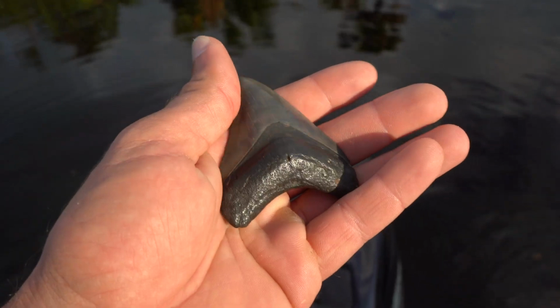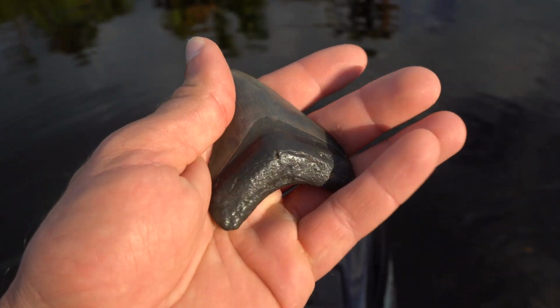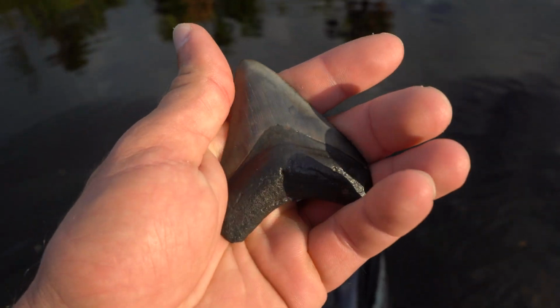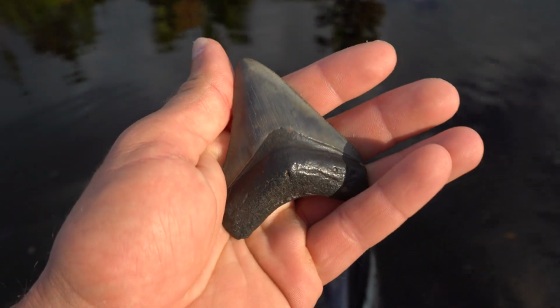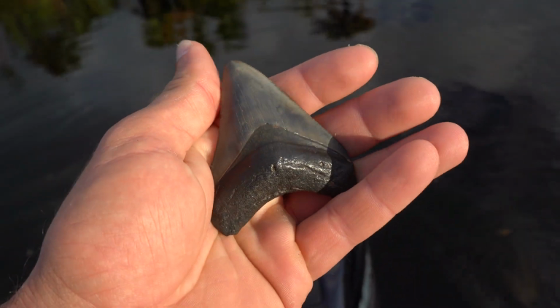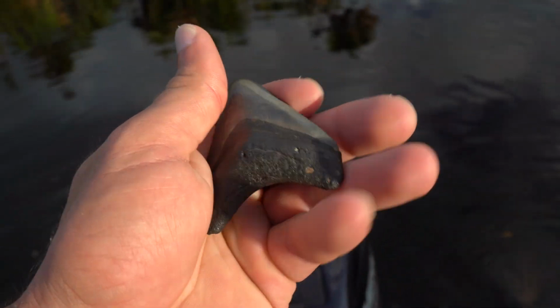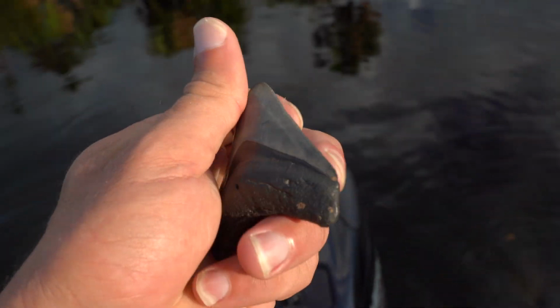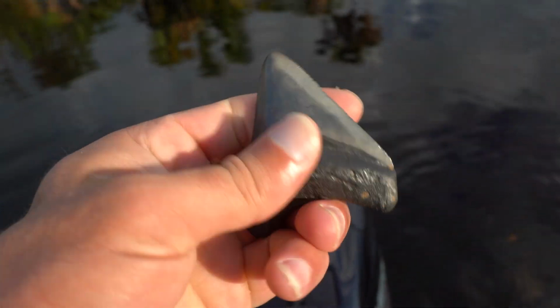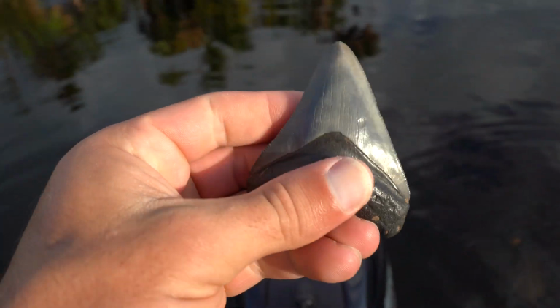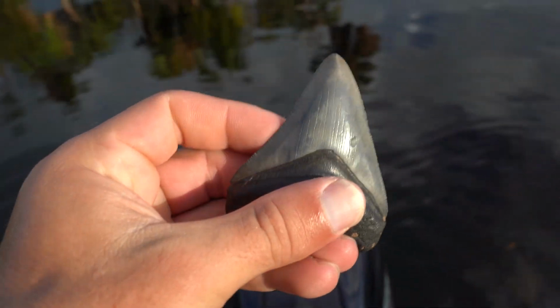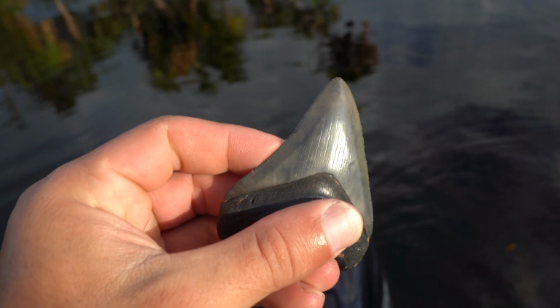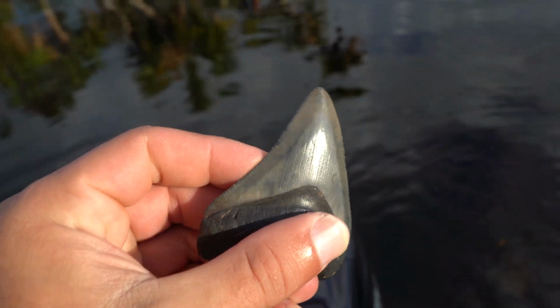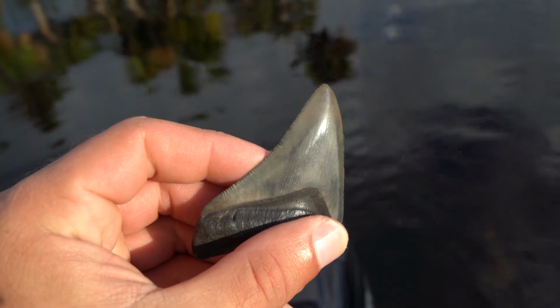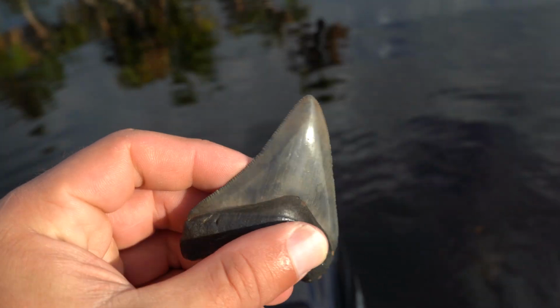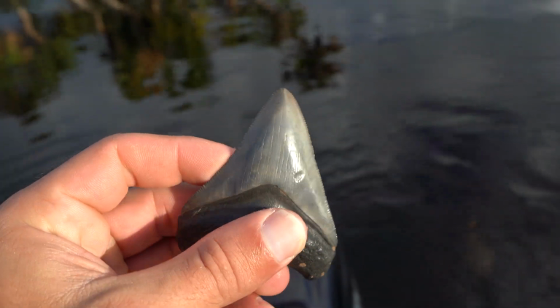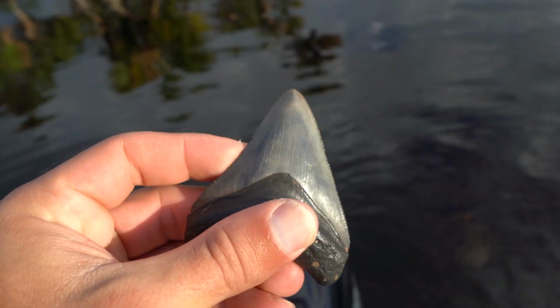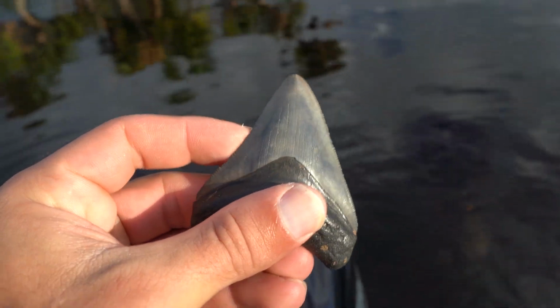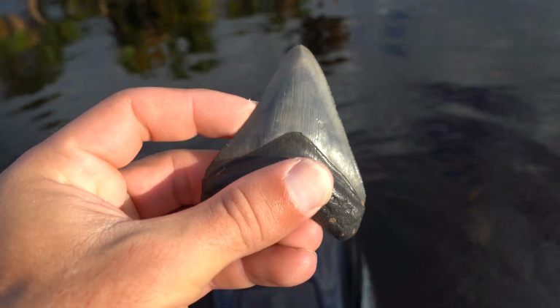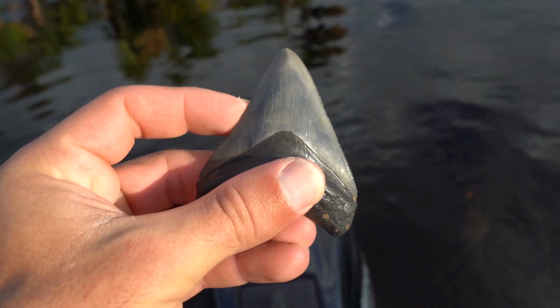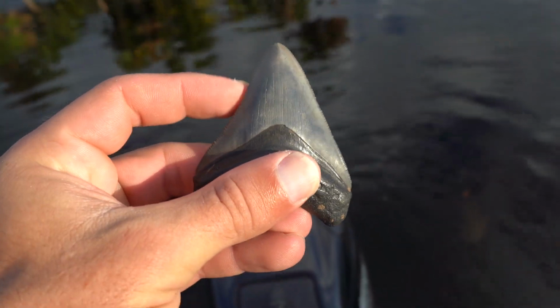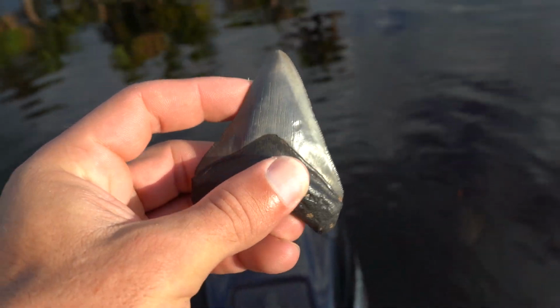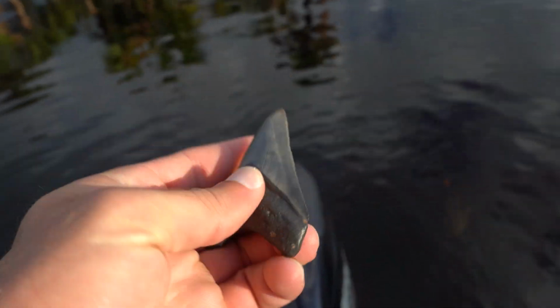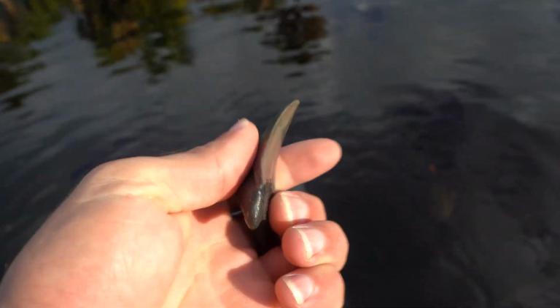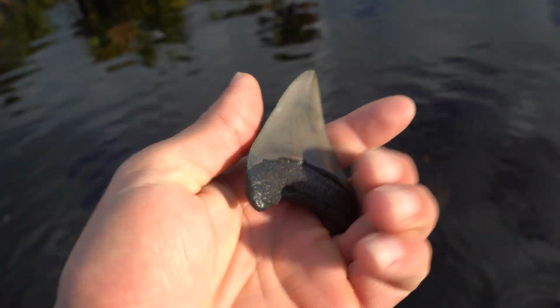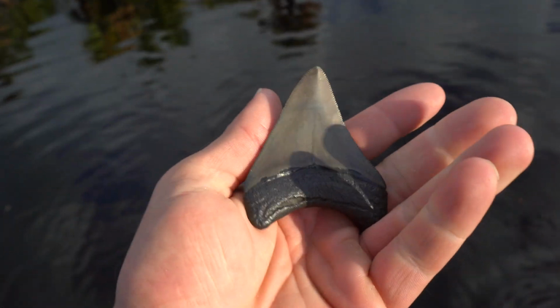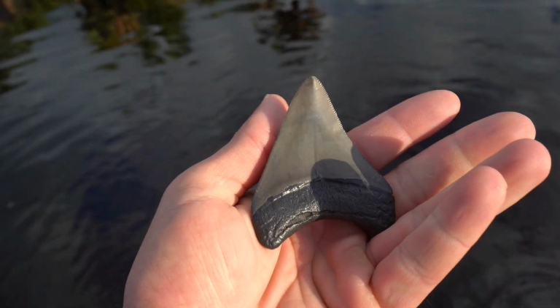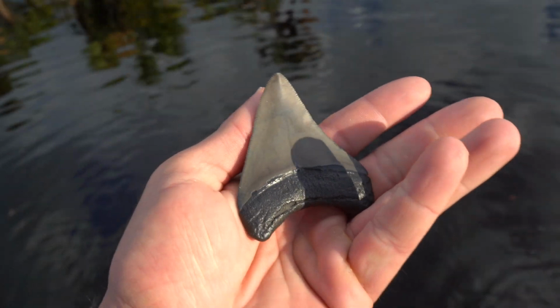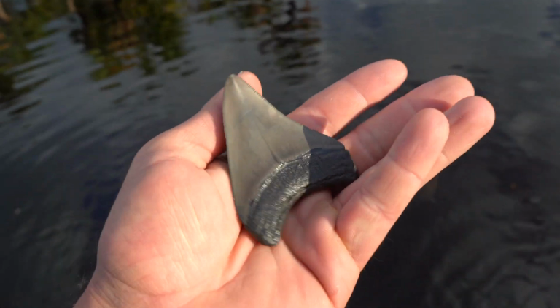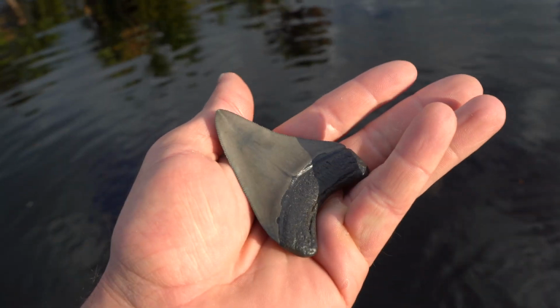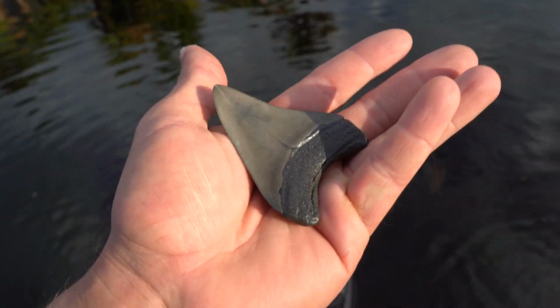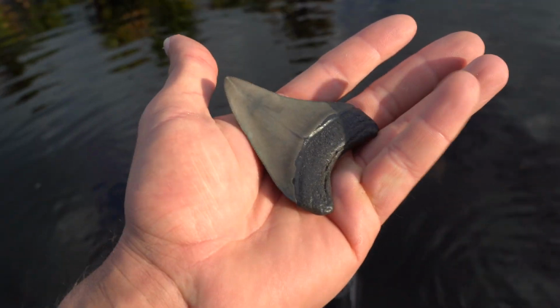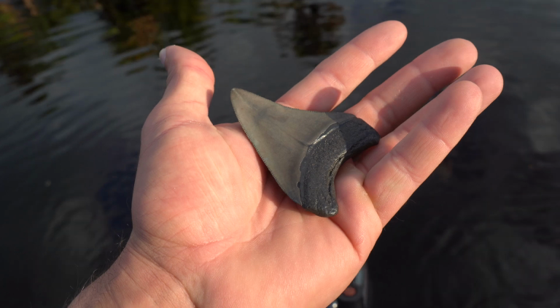That's a pretty one, very good condition, very nice — that's a keeper.